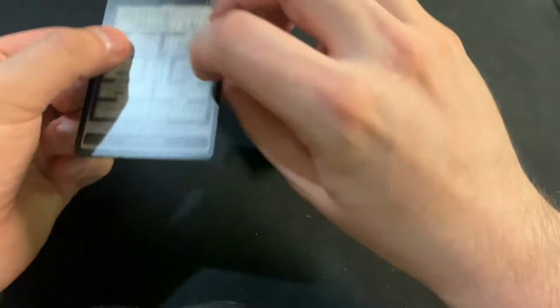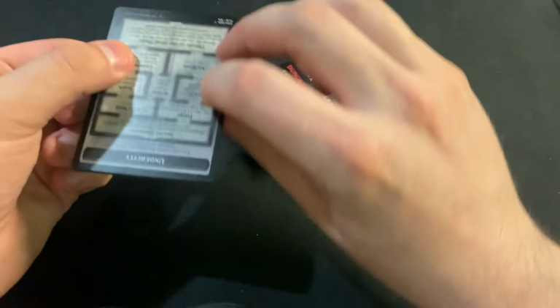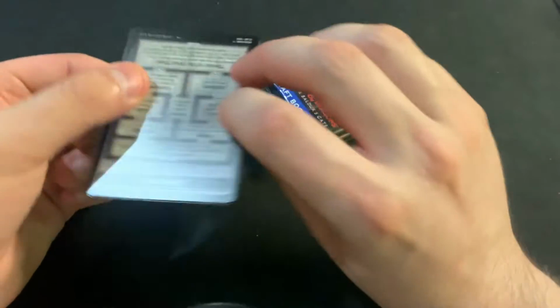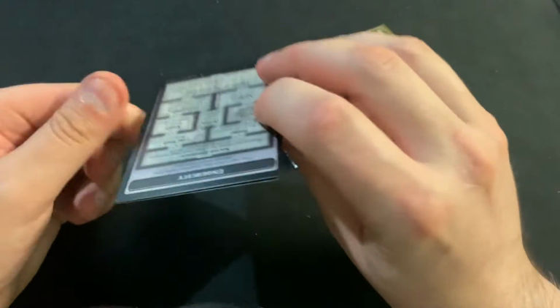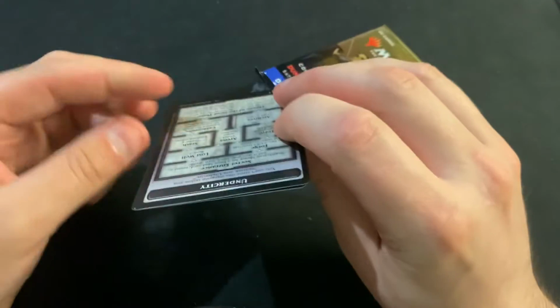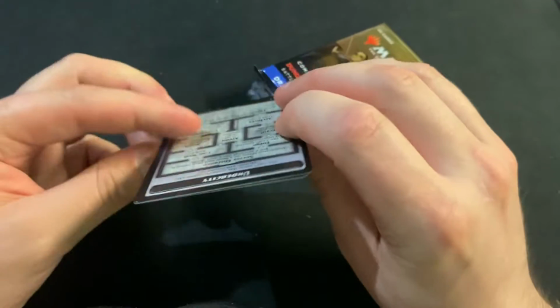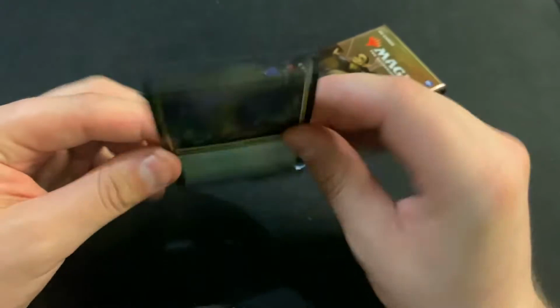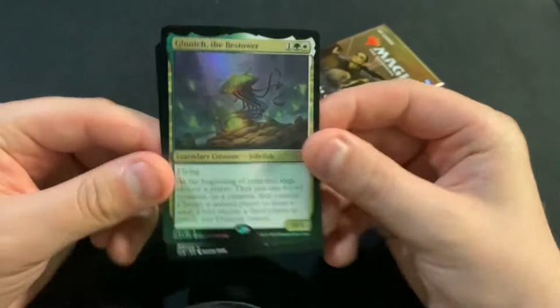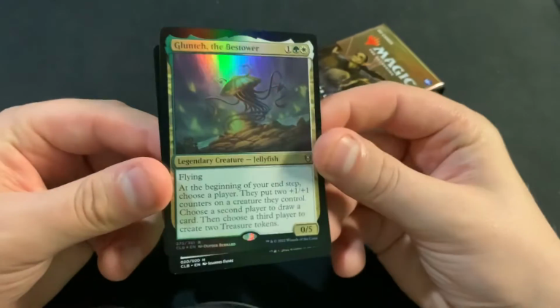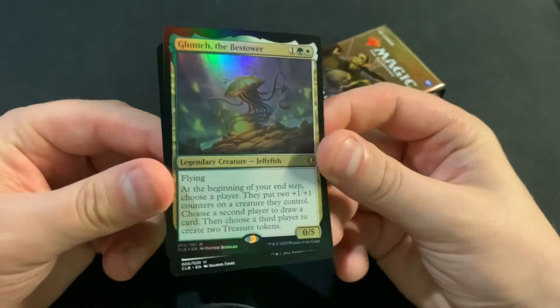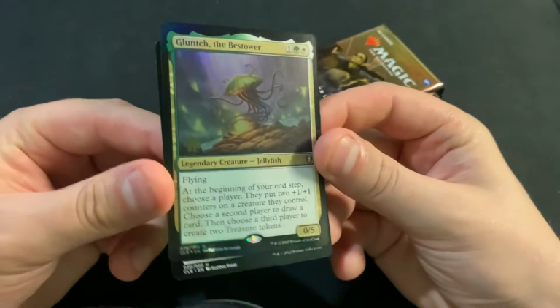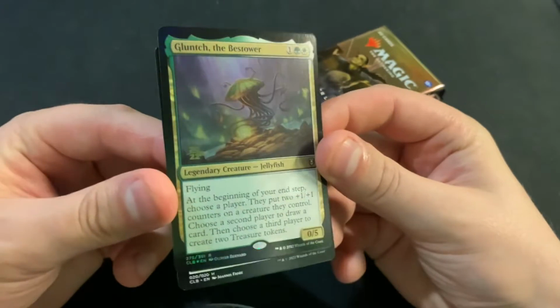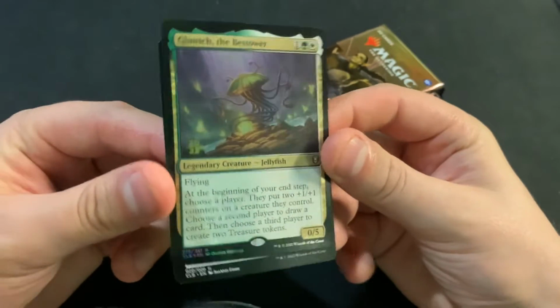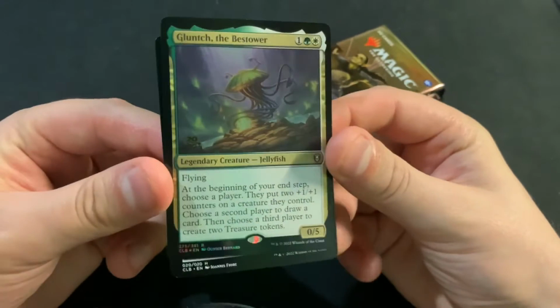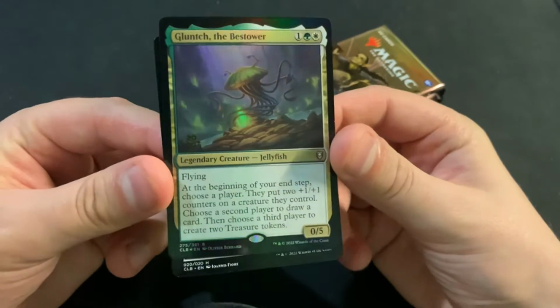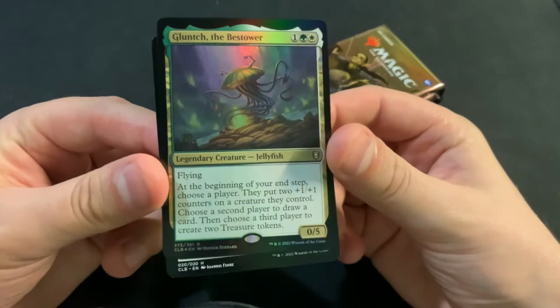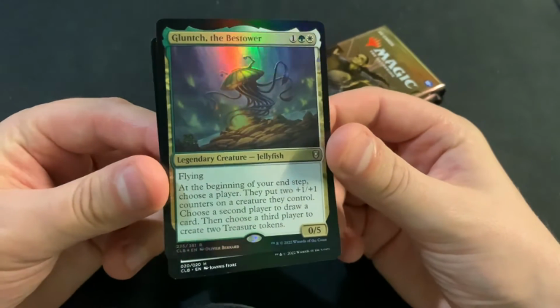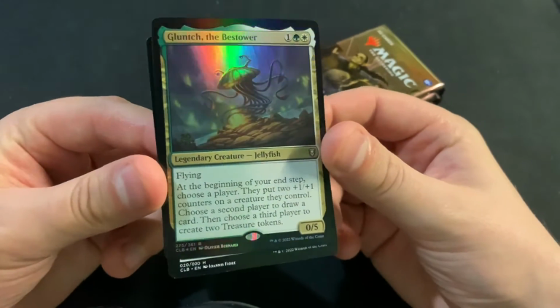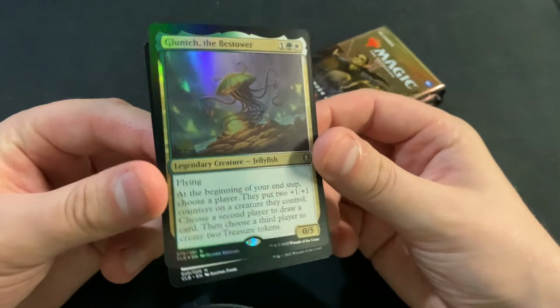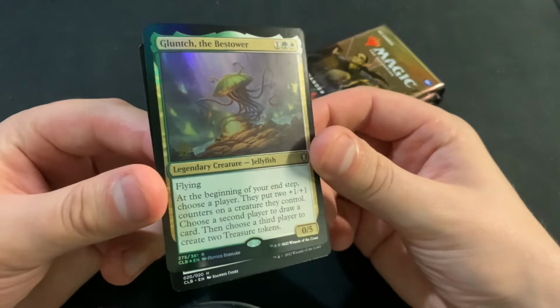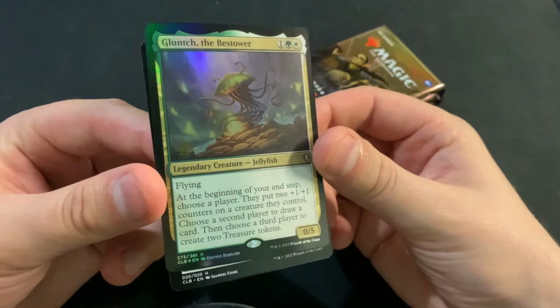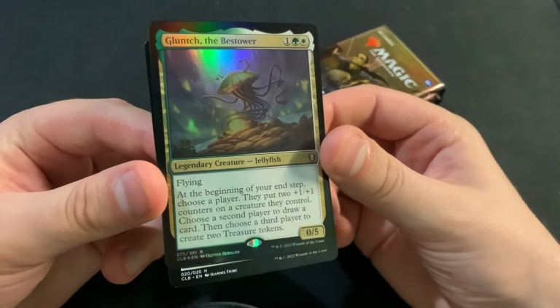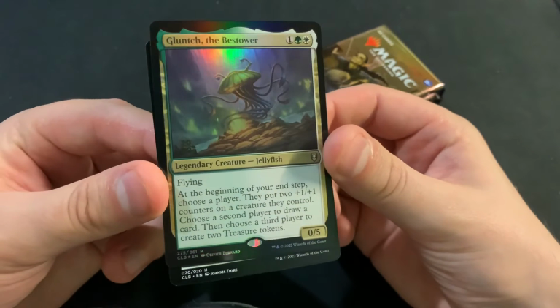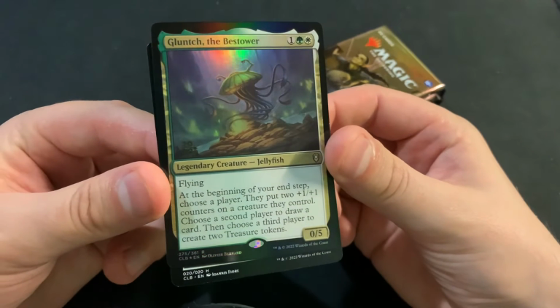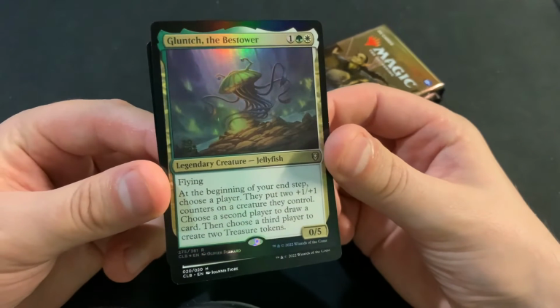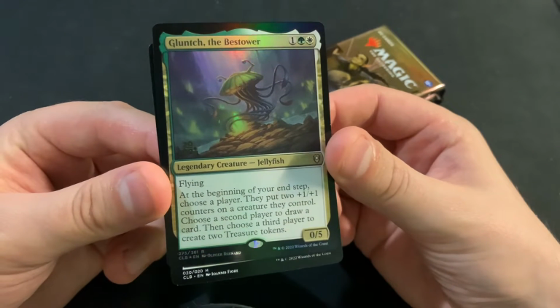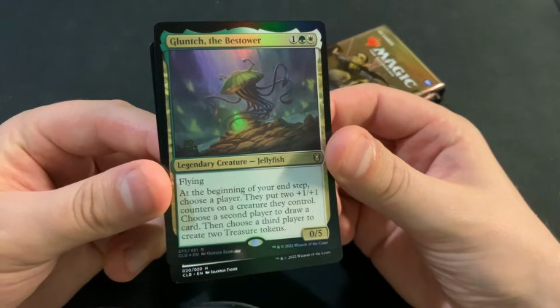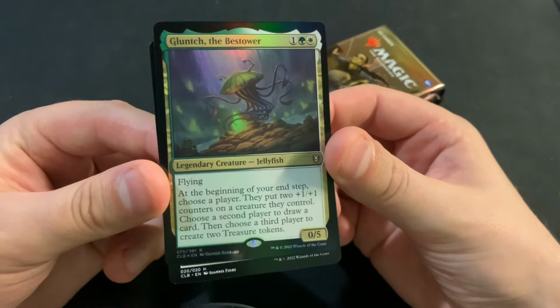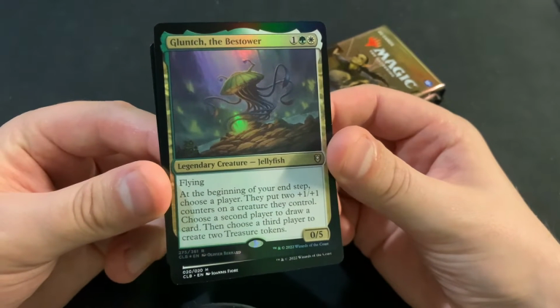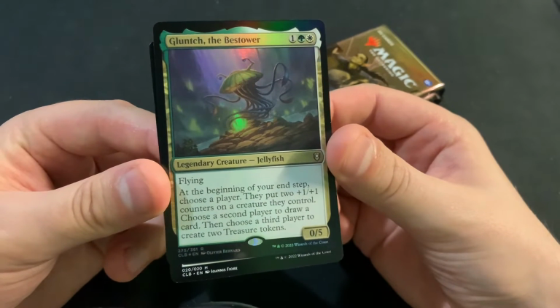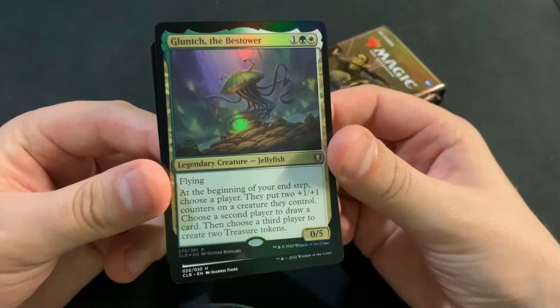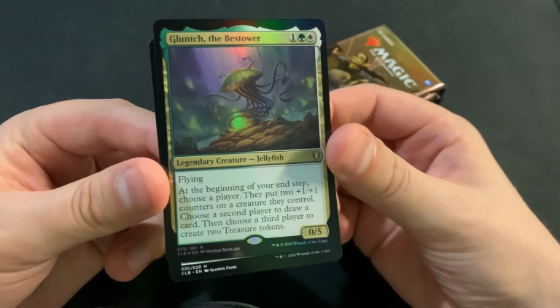Let's see what we got in the promo — and it's a Glunch the Bestower.